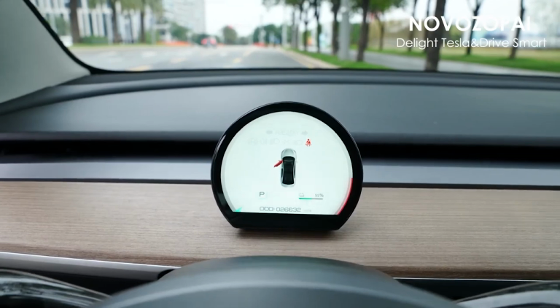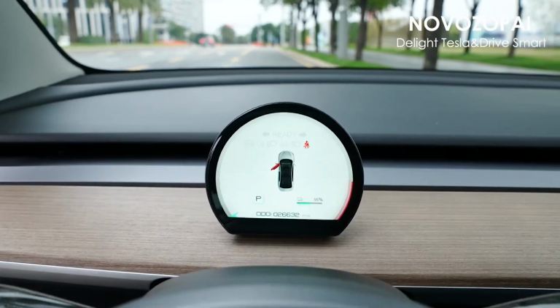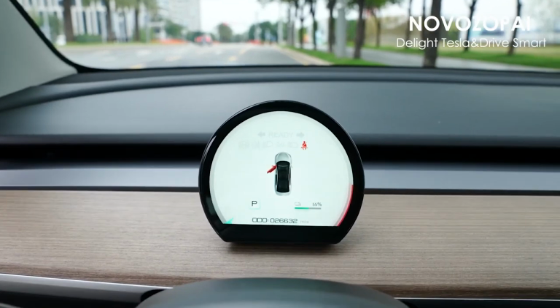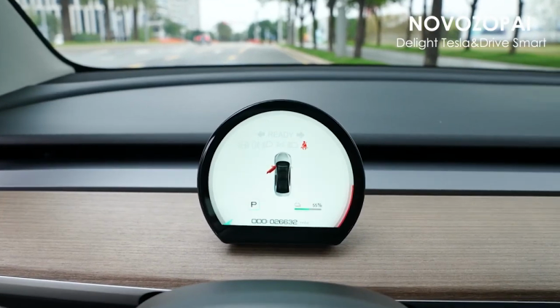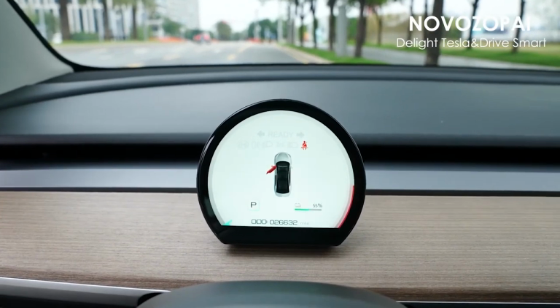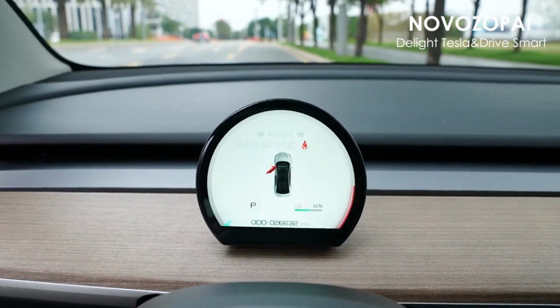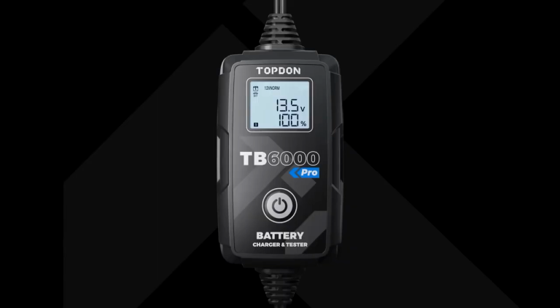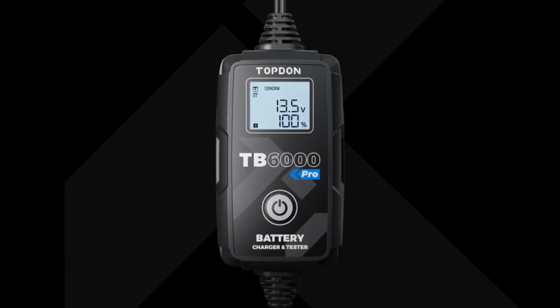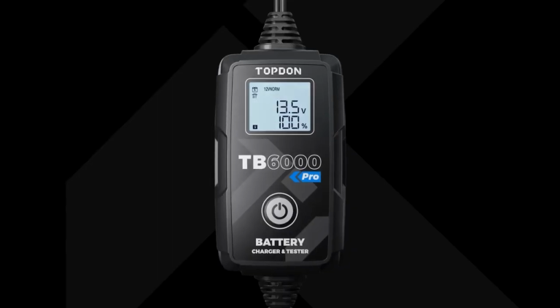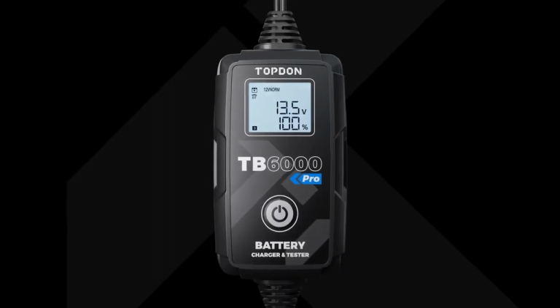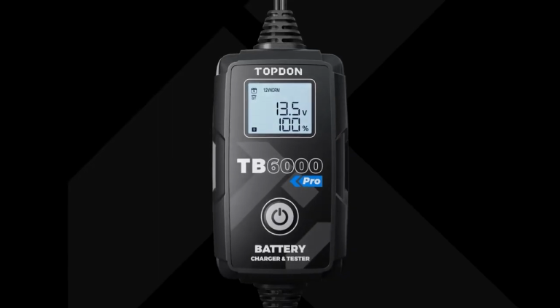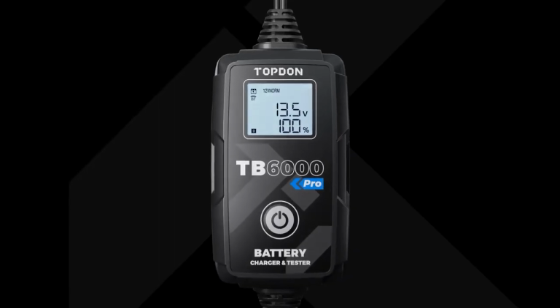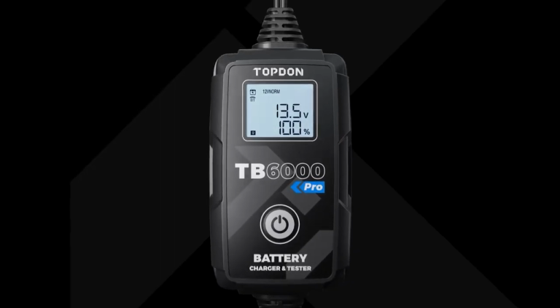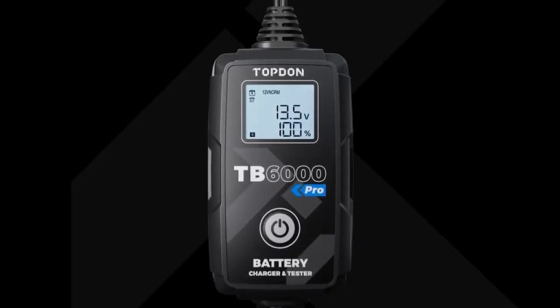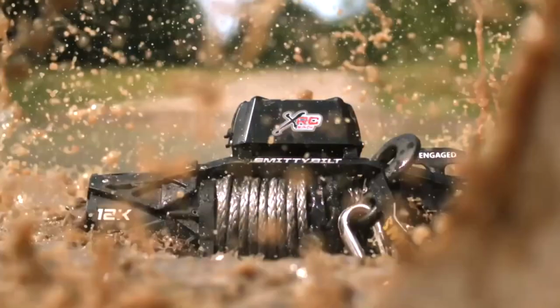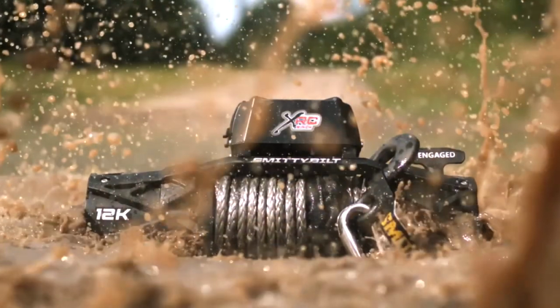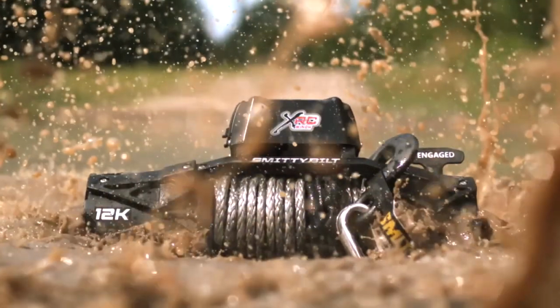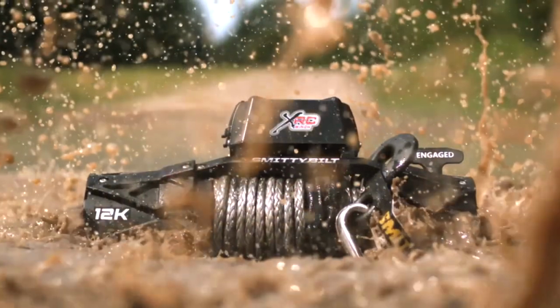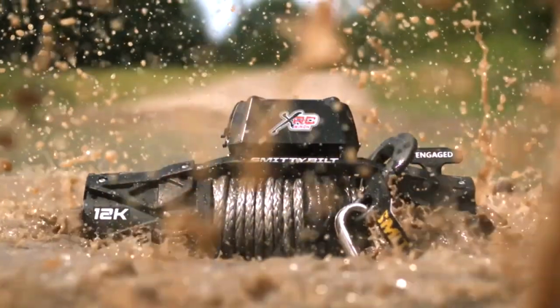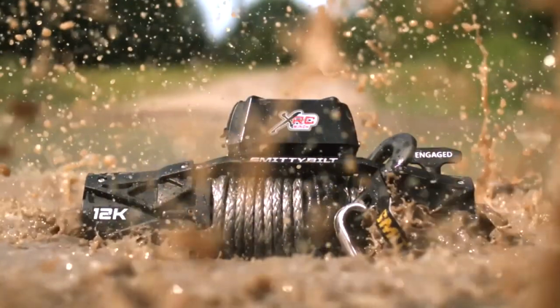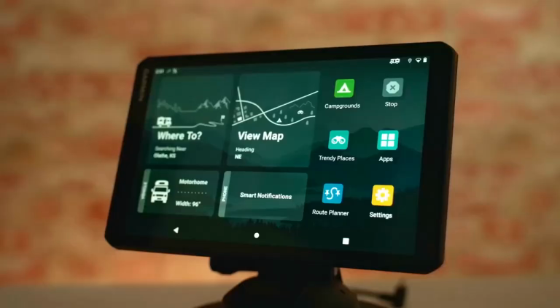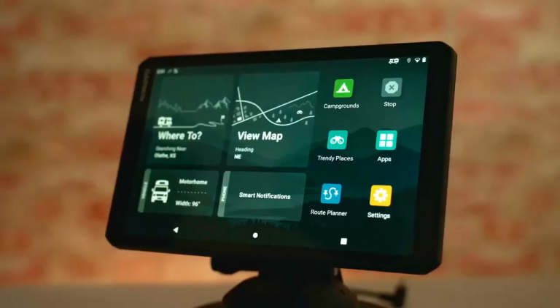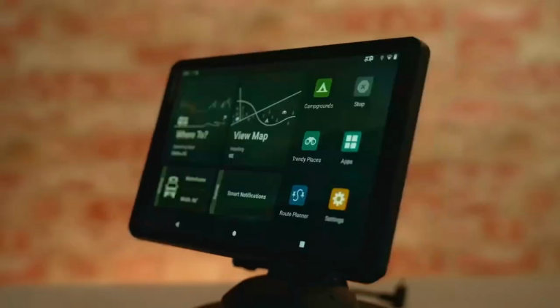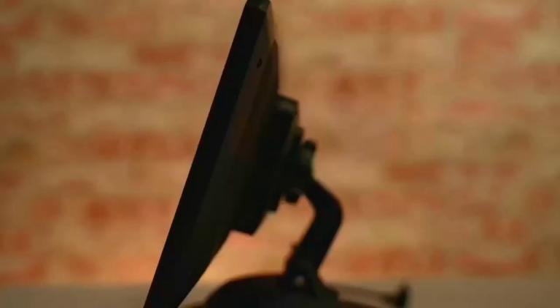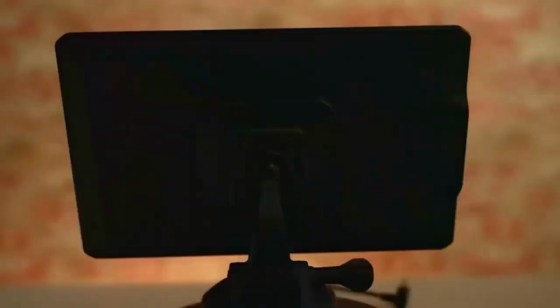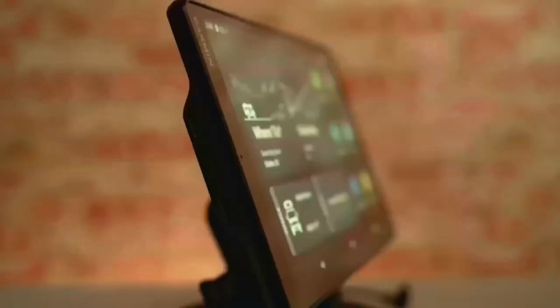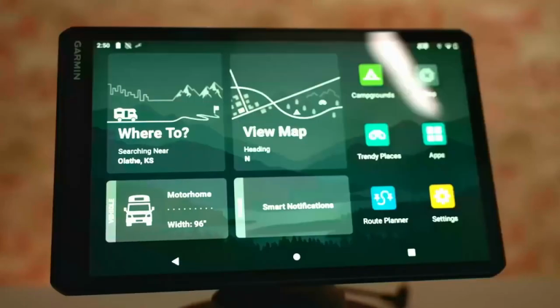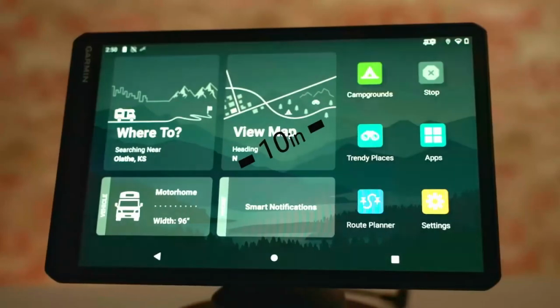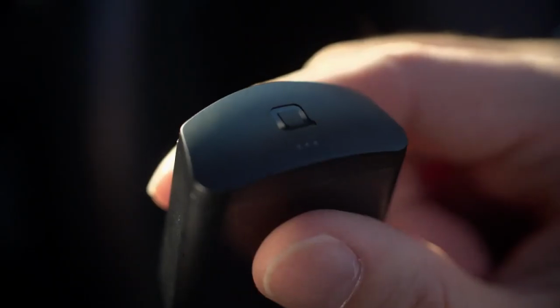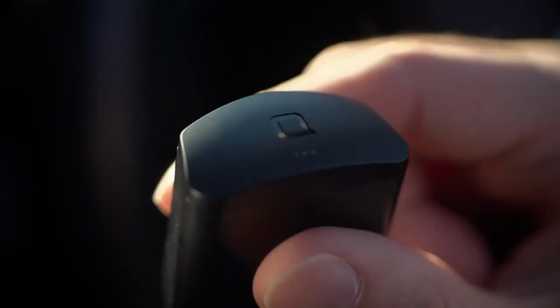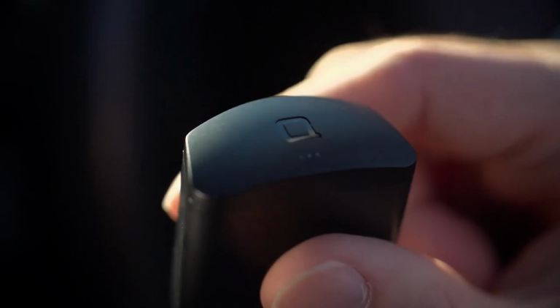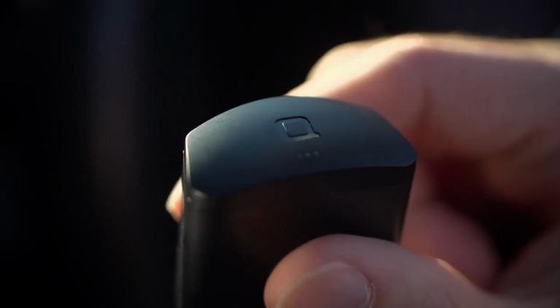Buckle up, guys! Here are some cool gadgets for your lovely car. Let's not wait!